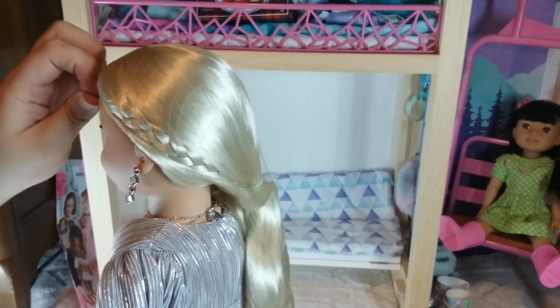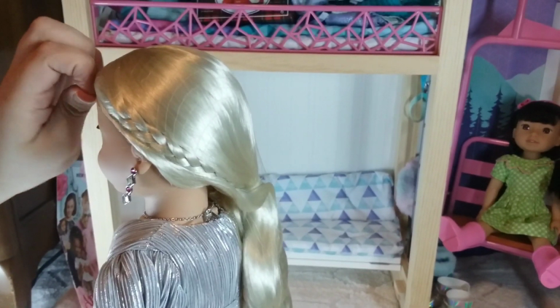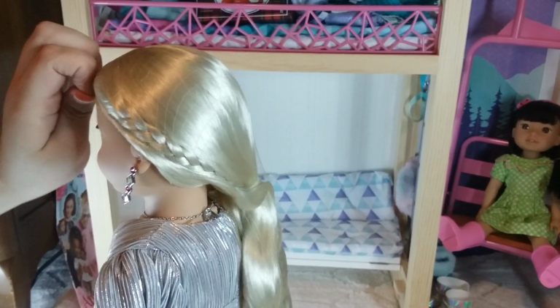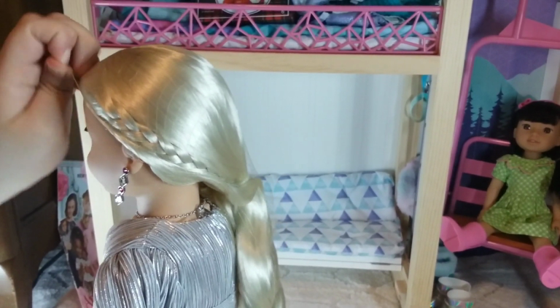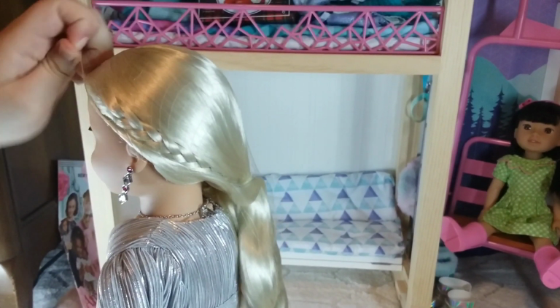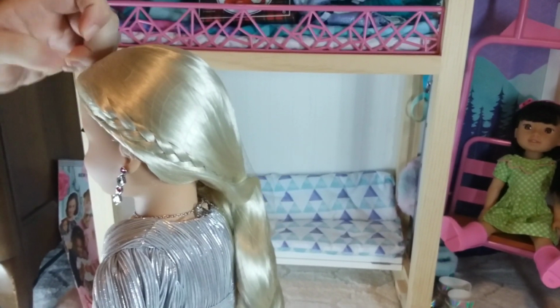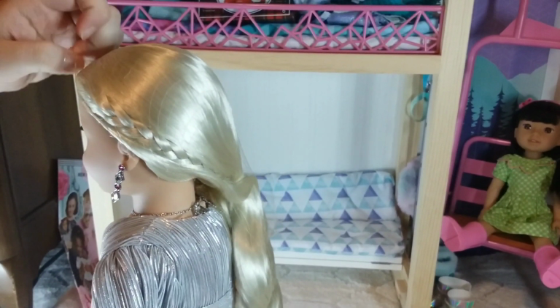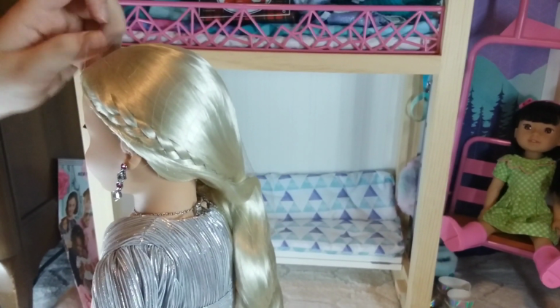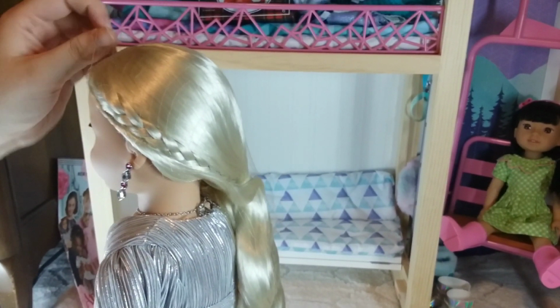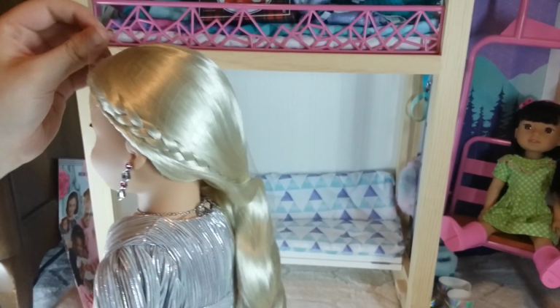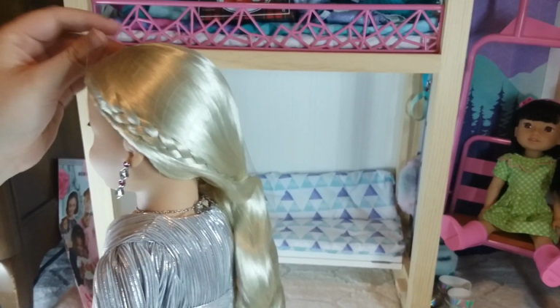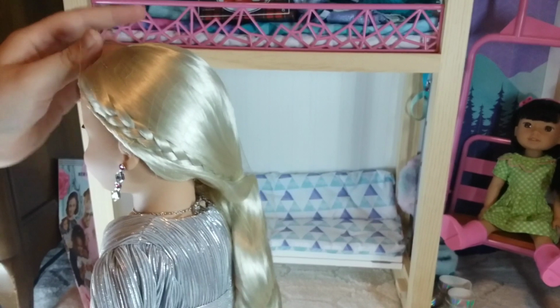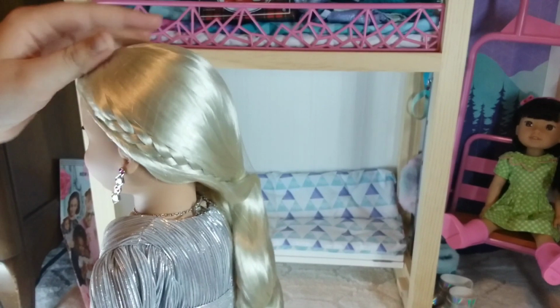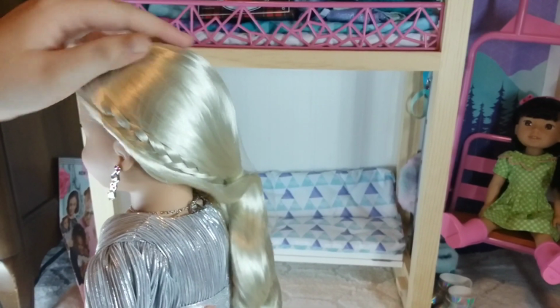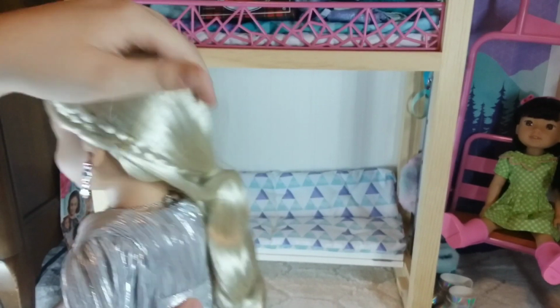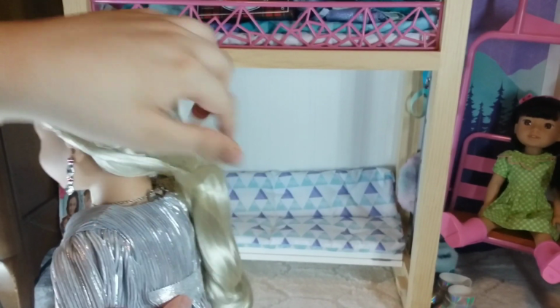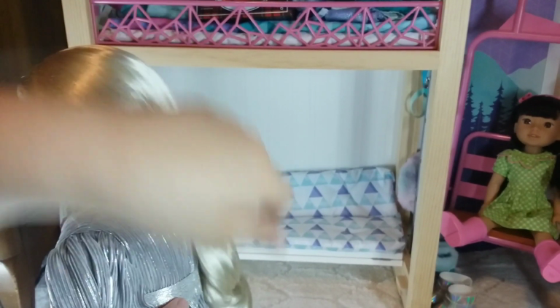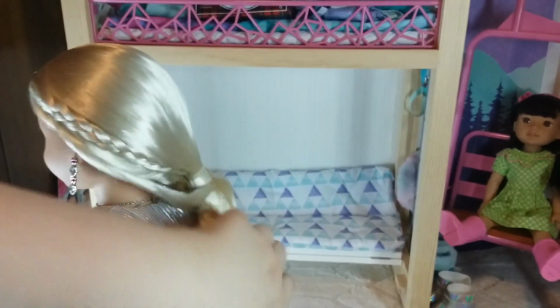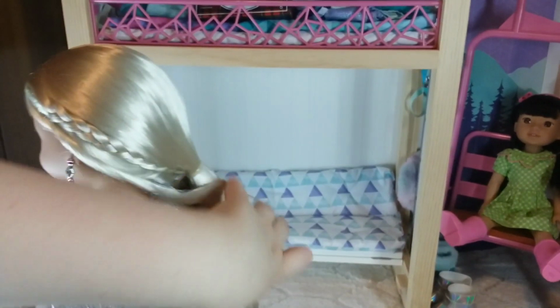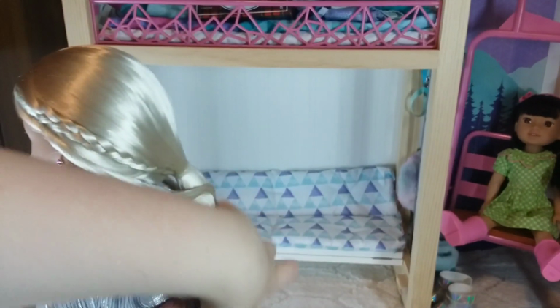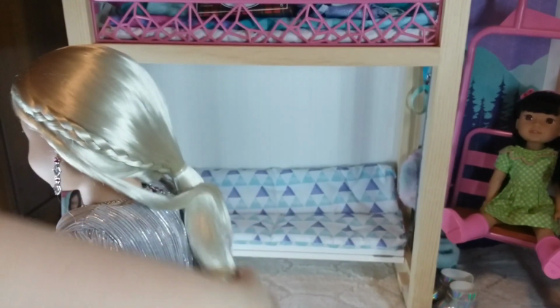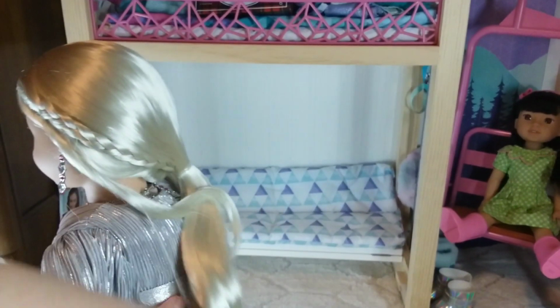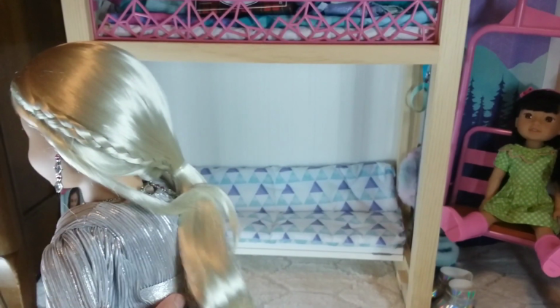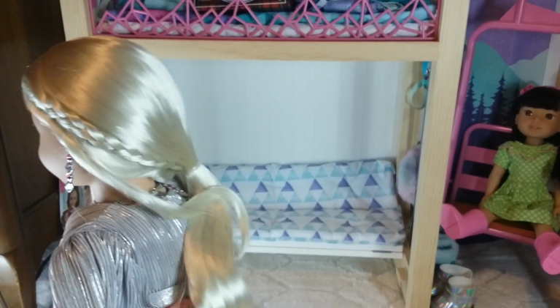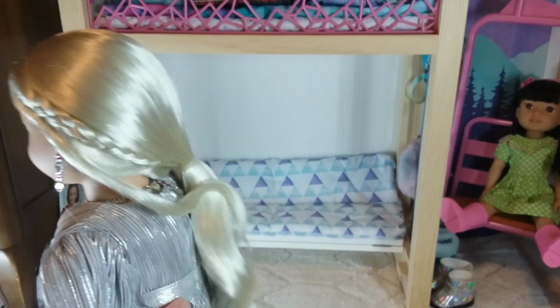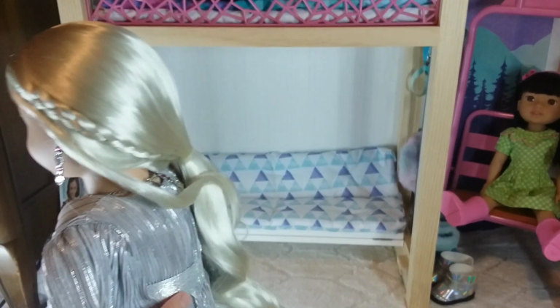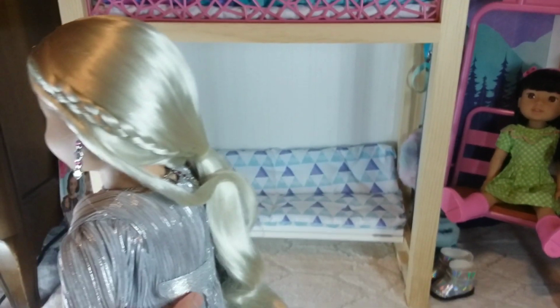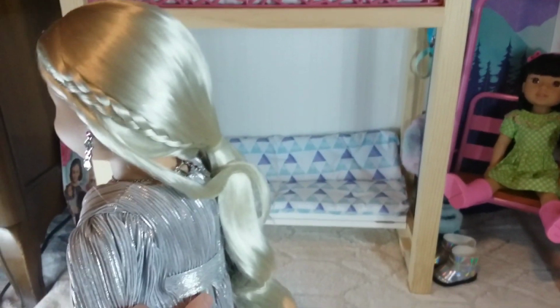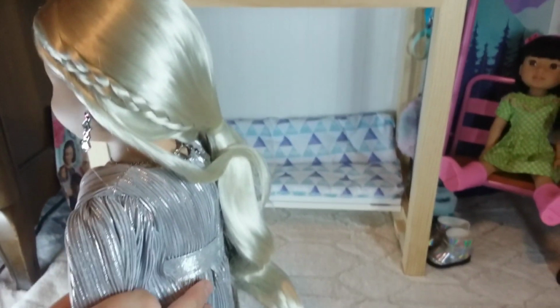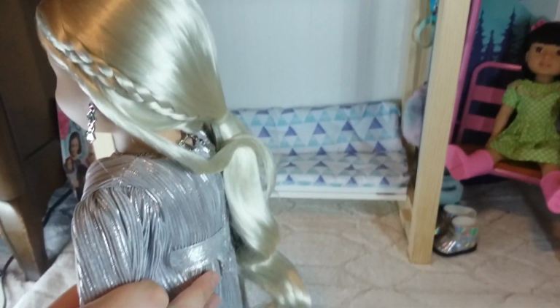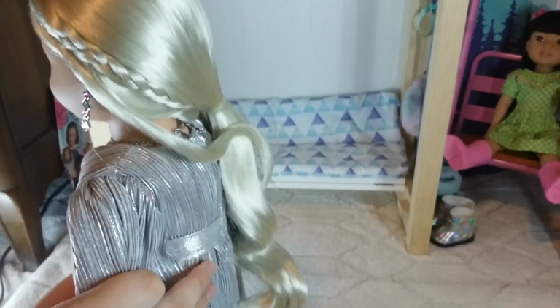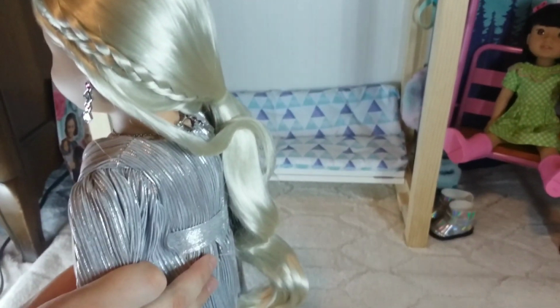Here we're going to remove the hairnet. She has beautiful platinum blonde hair.